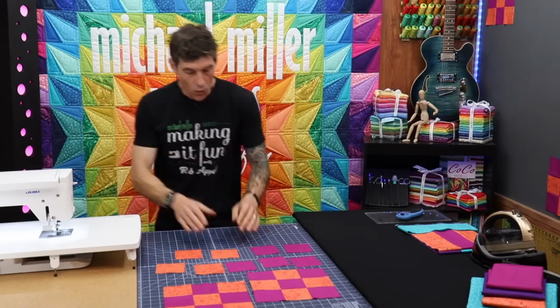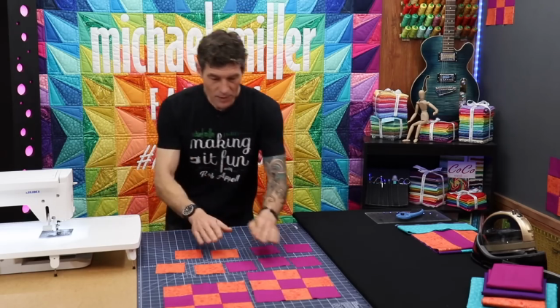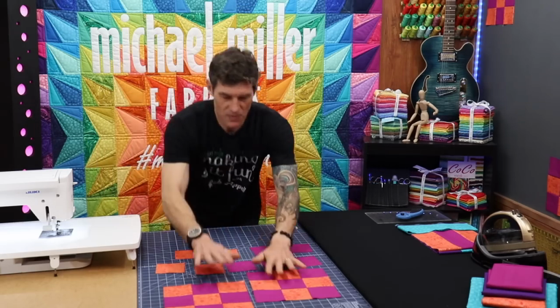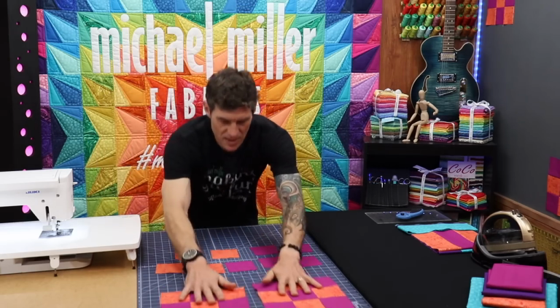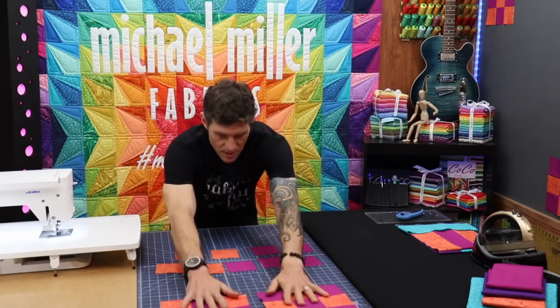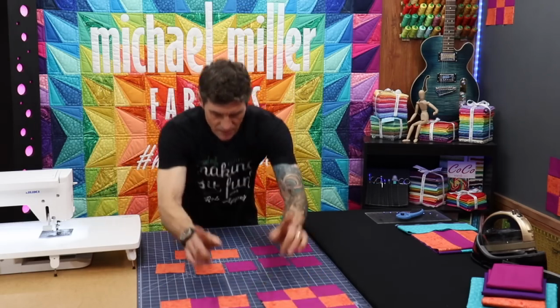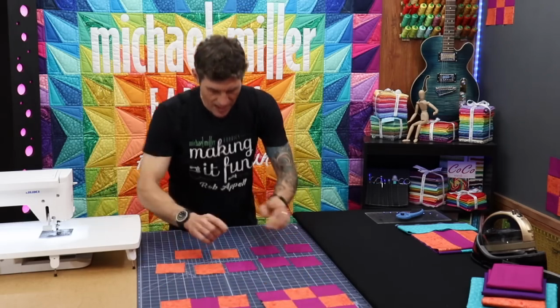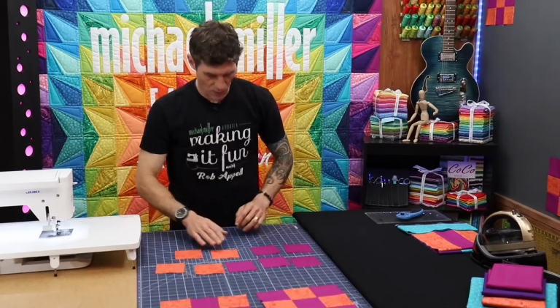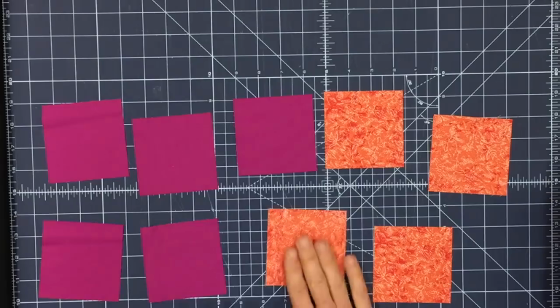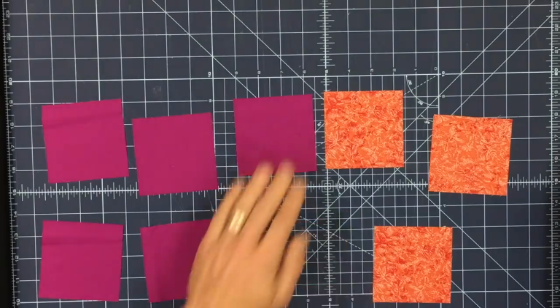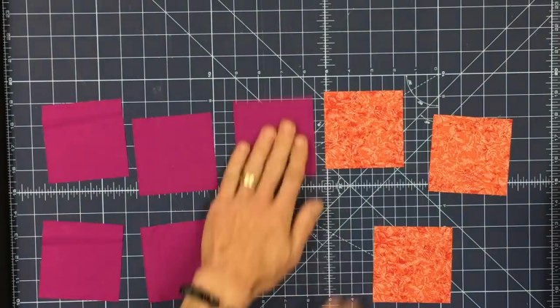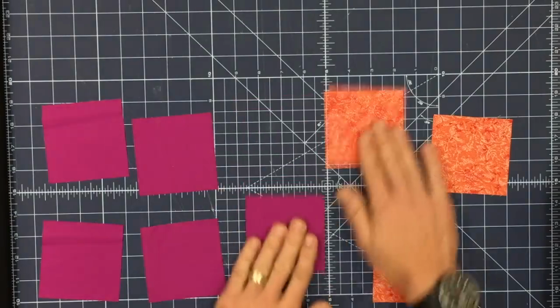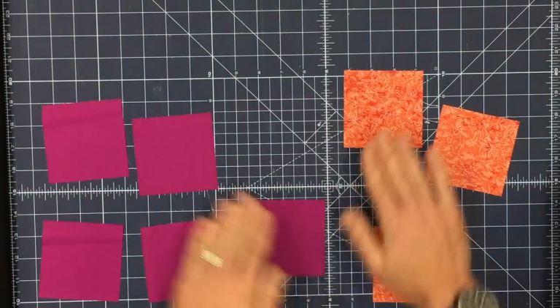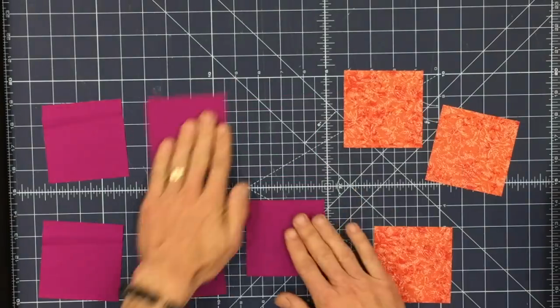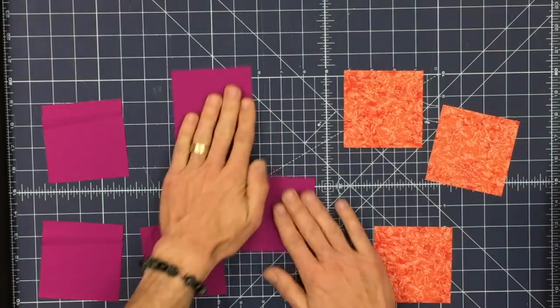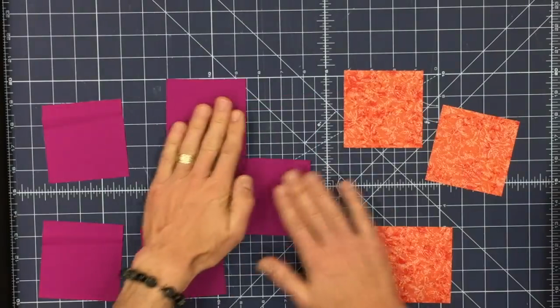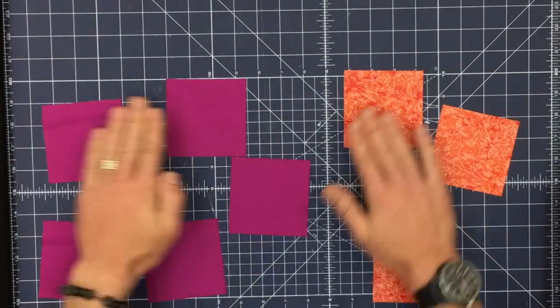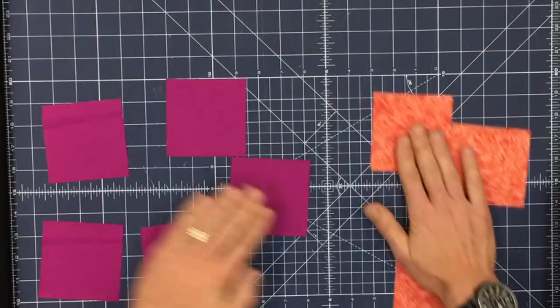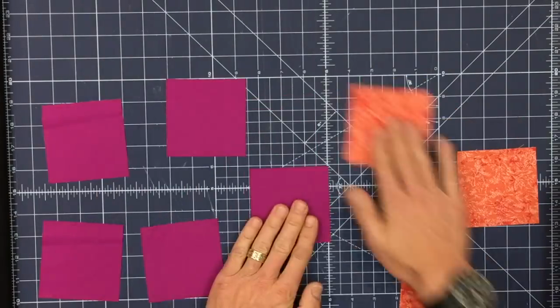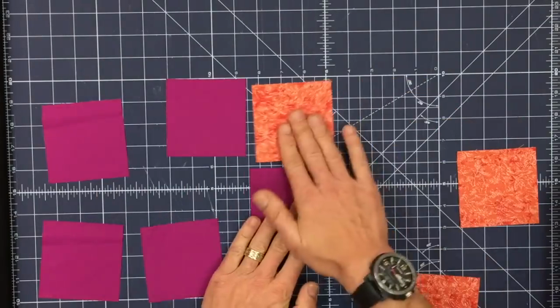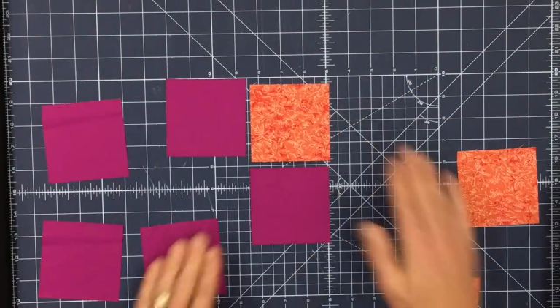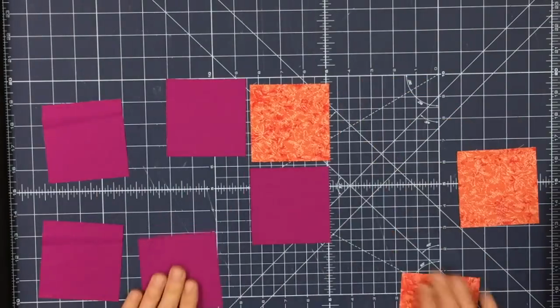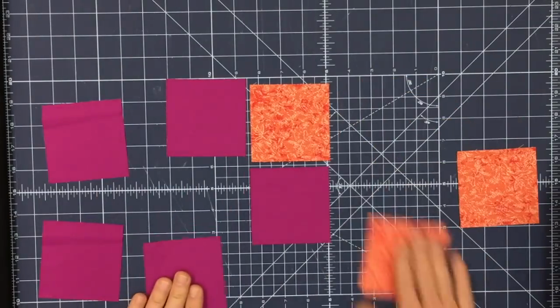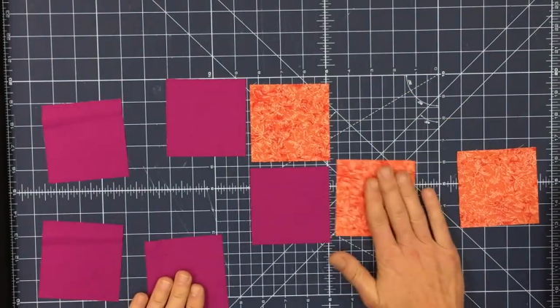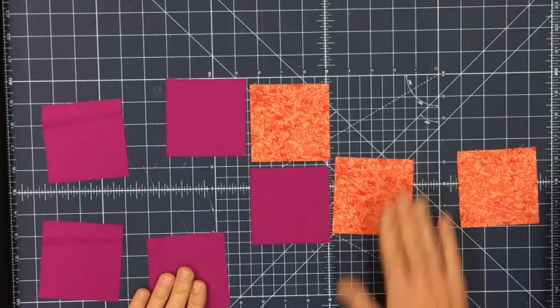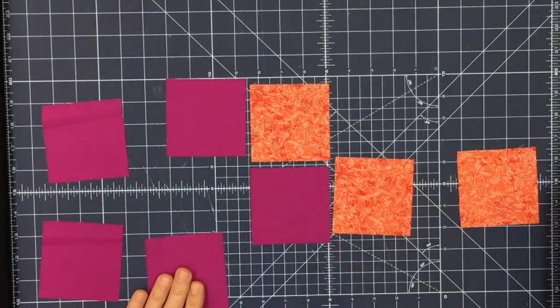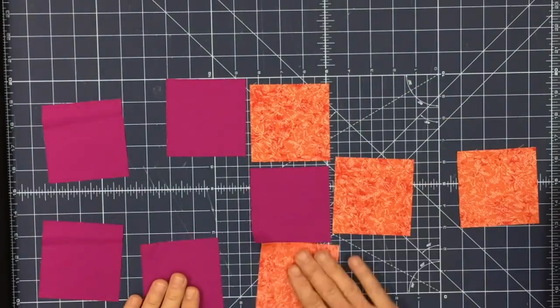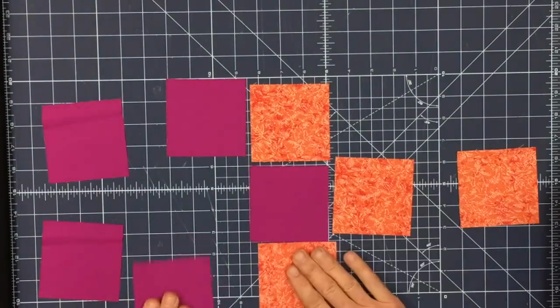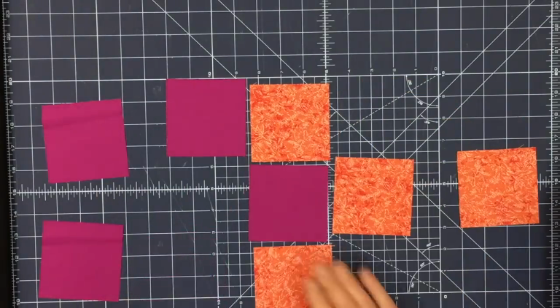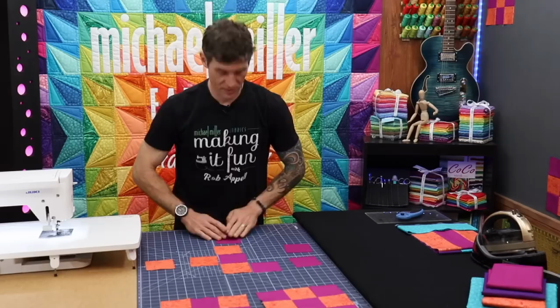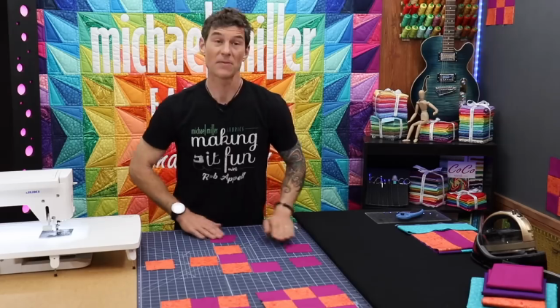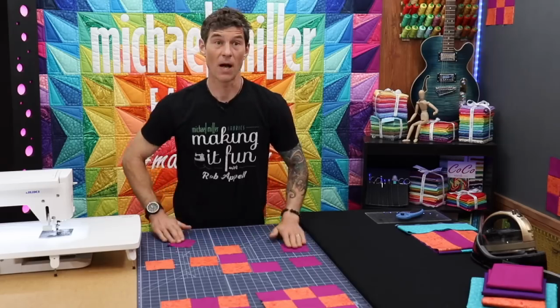Normally speaking, the layout would be checkerboard — I think we've gone over that several times.